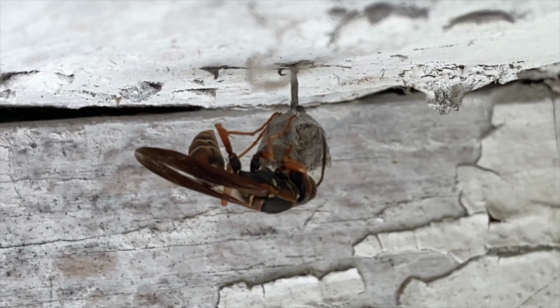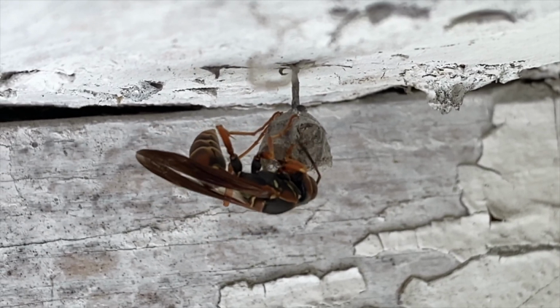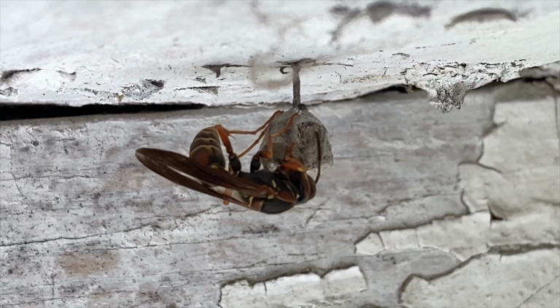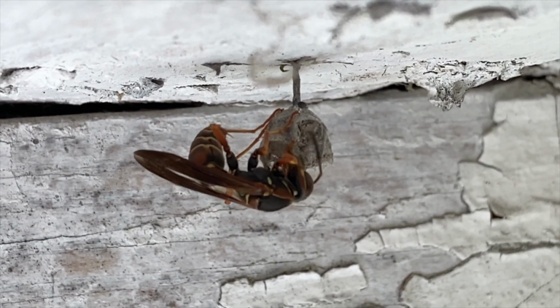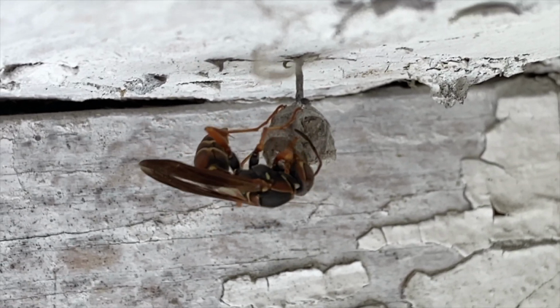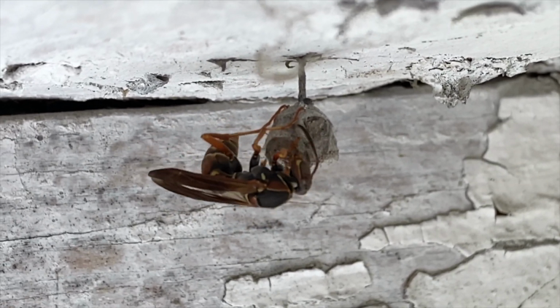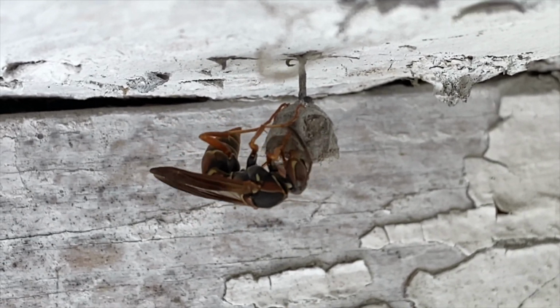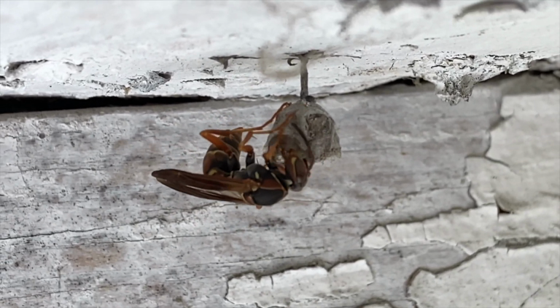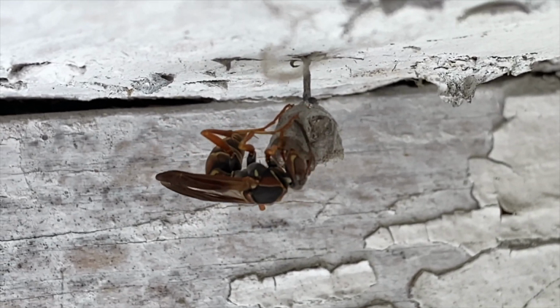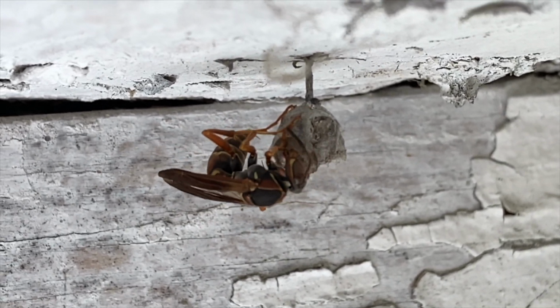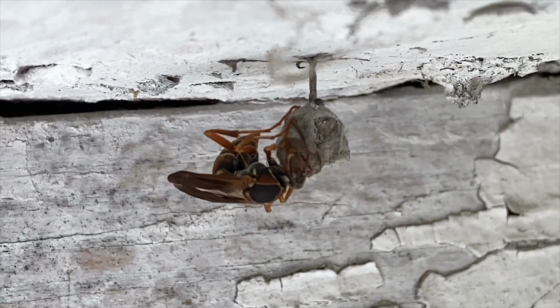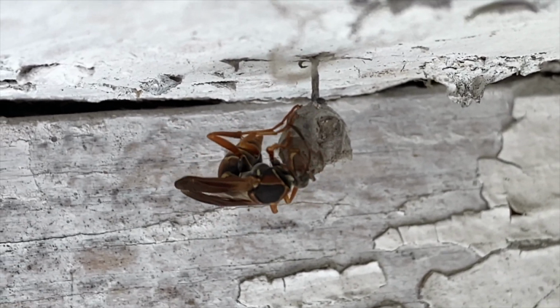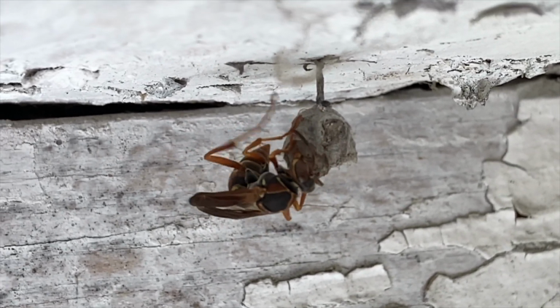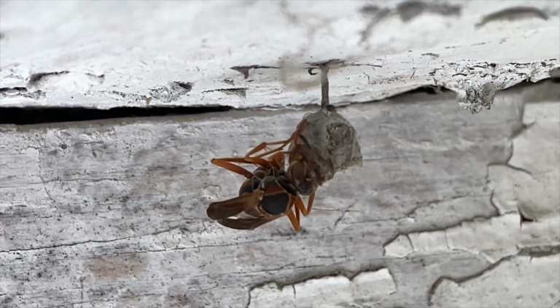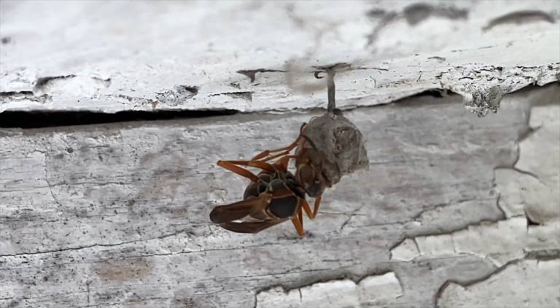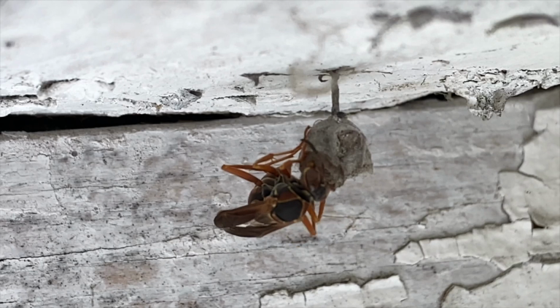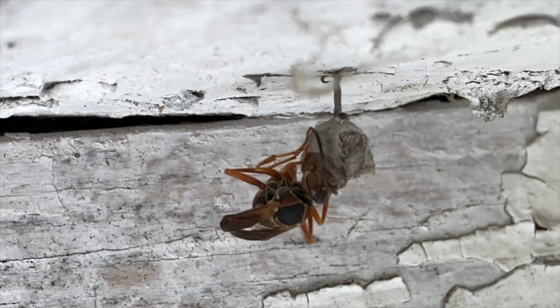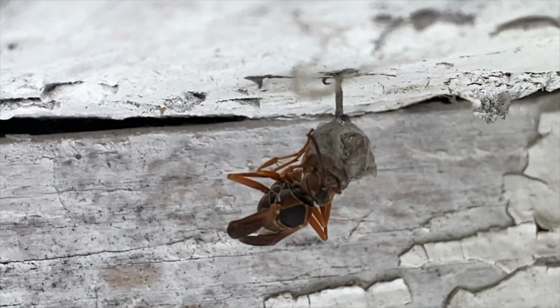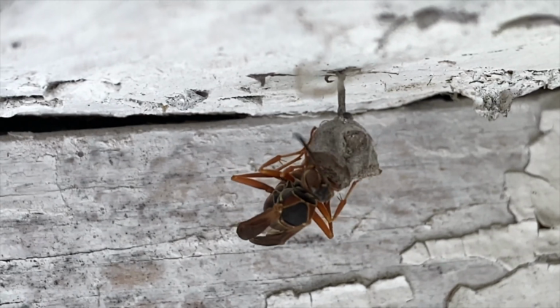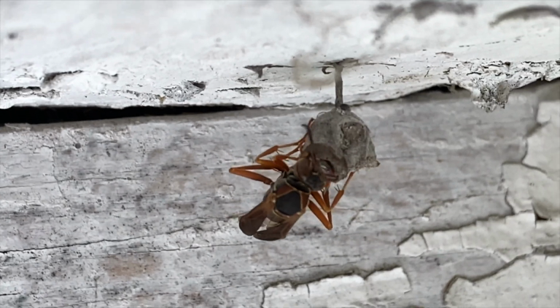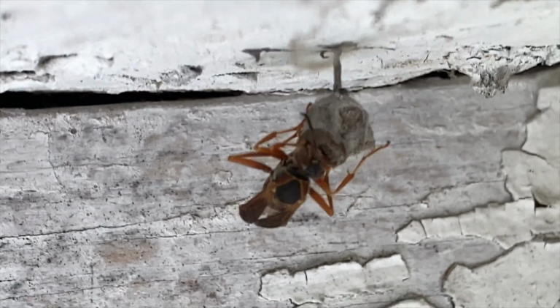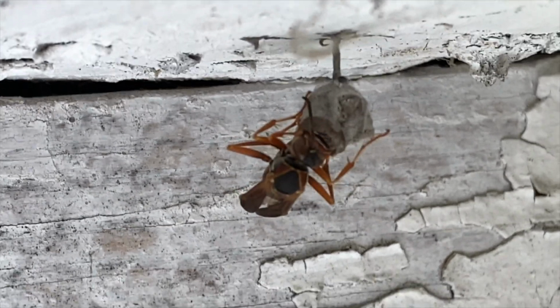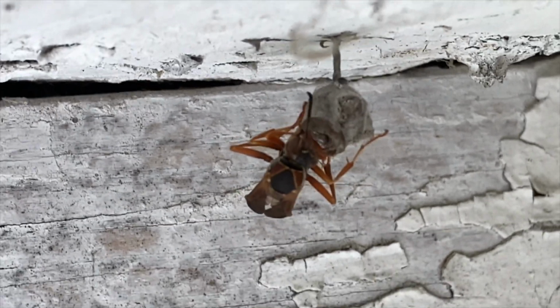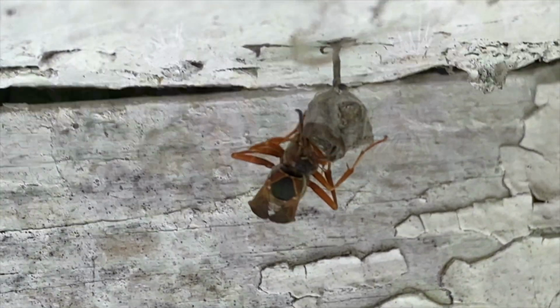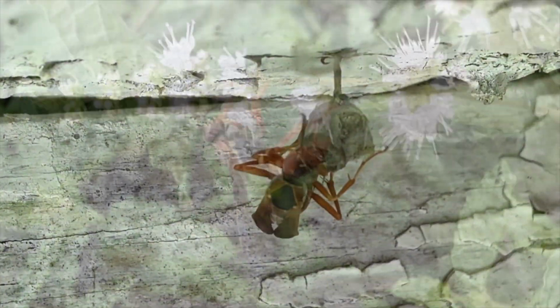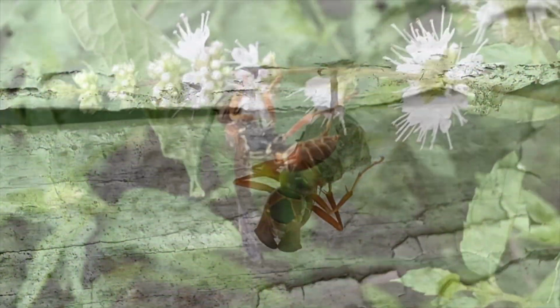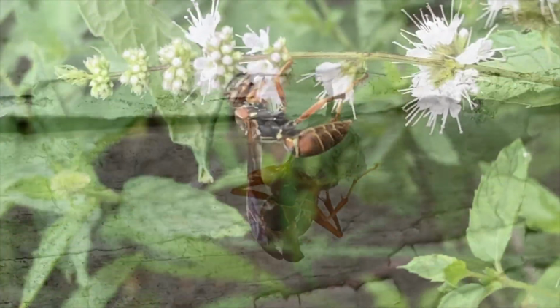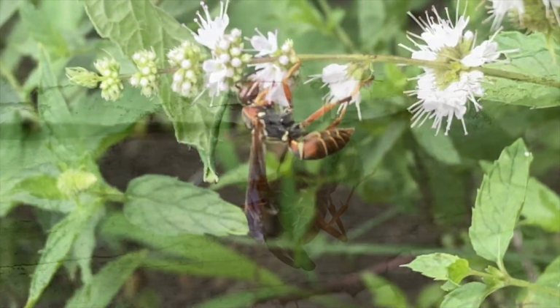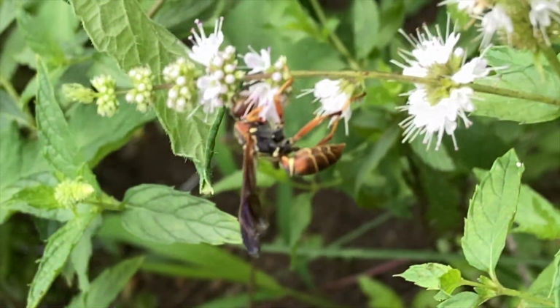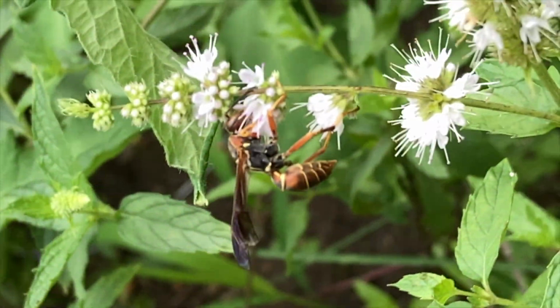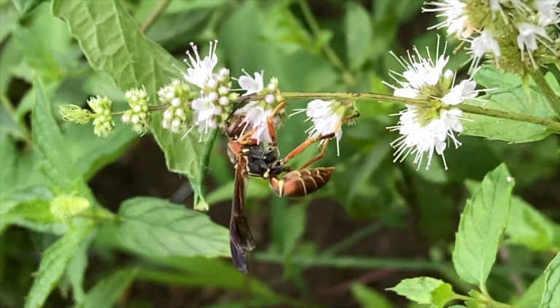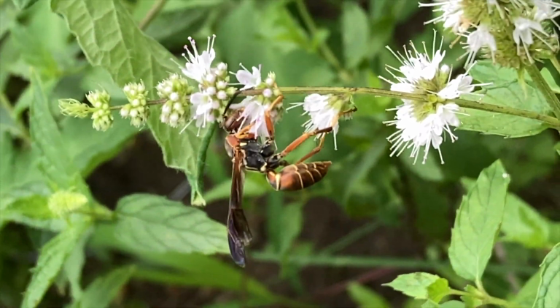You might even notice on your own property that an old wasp nest will stay there for season after season unless you move it.